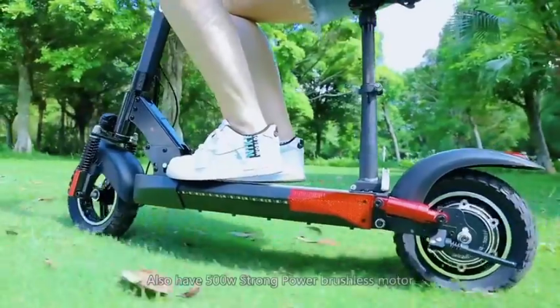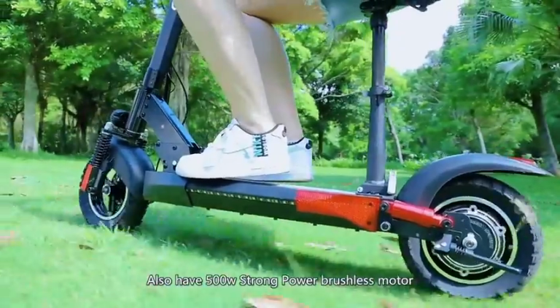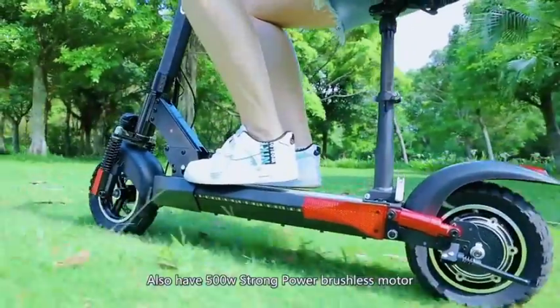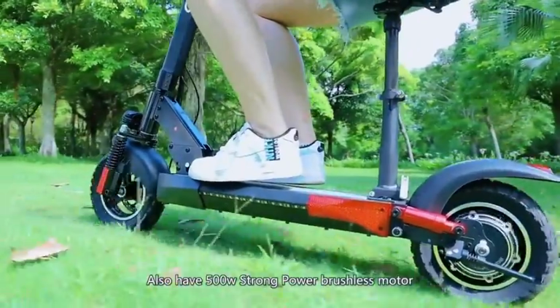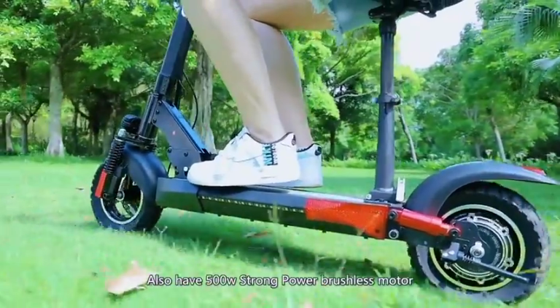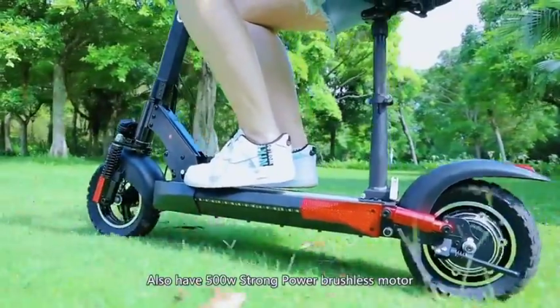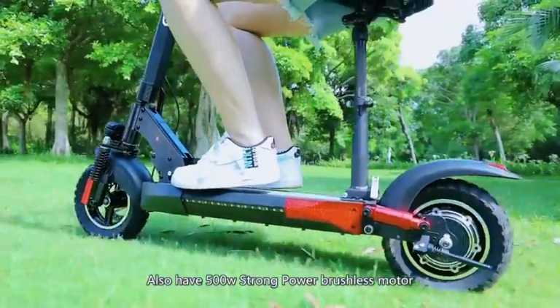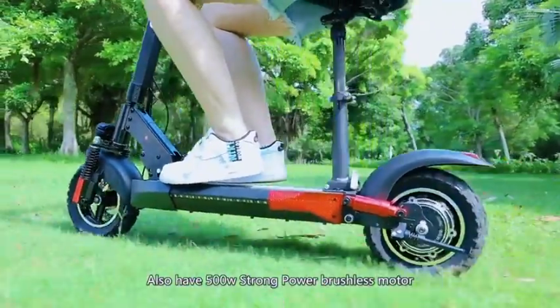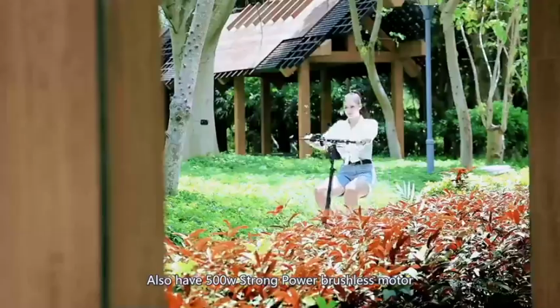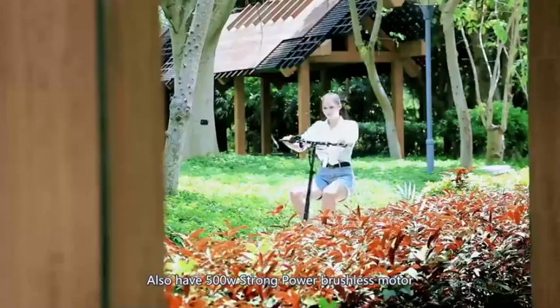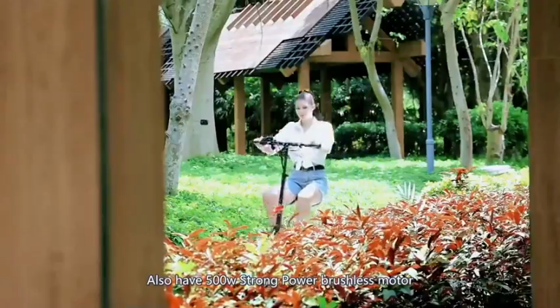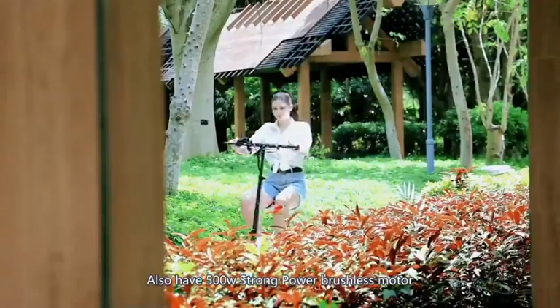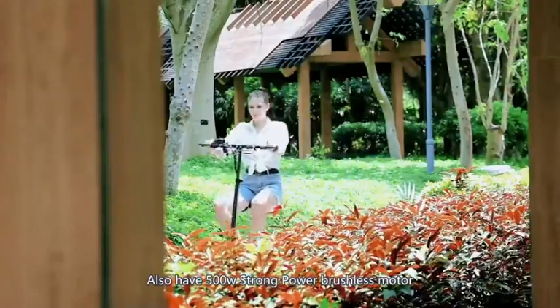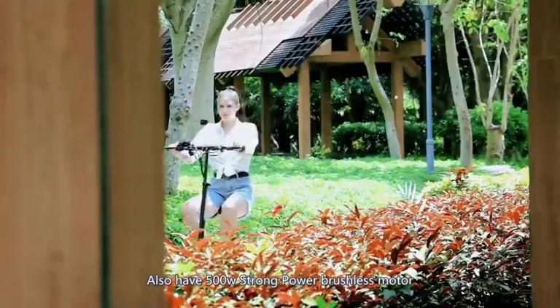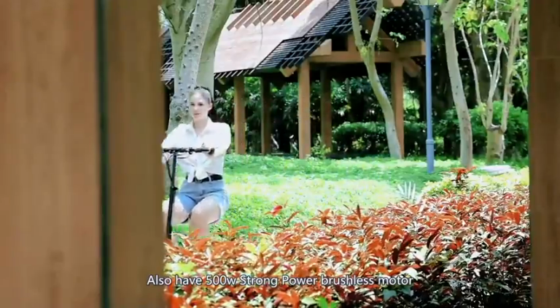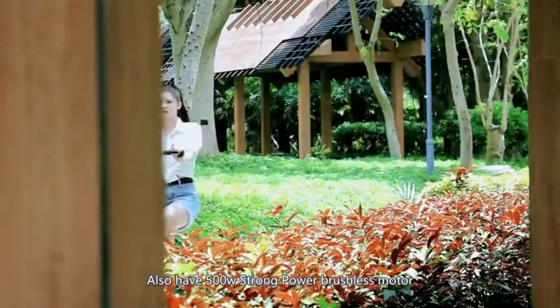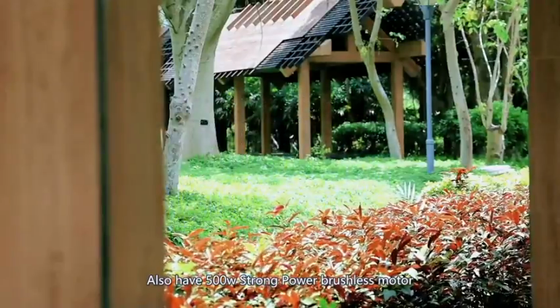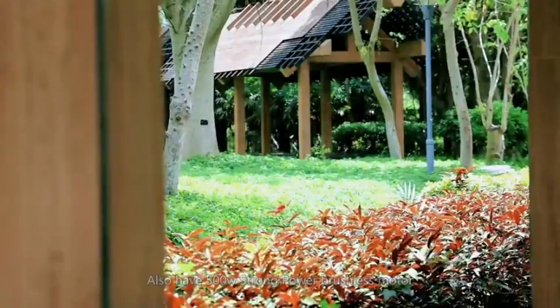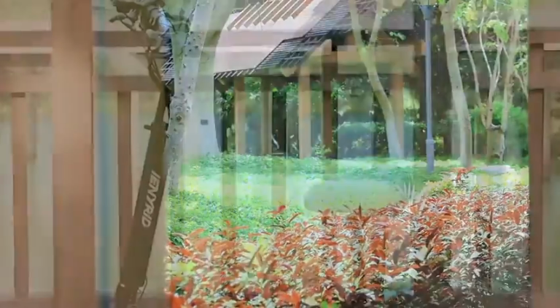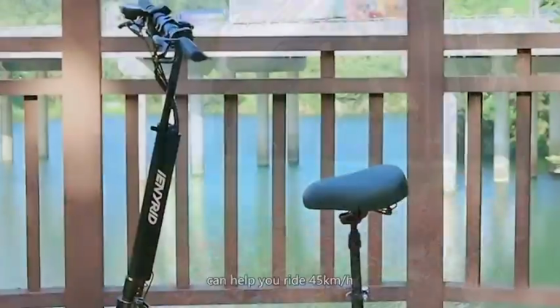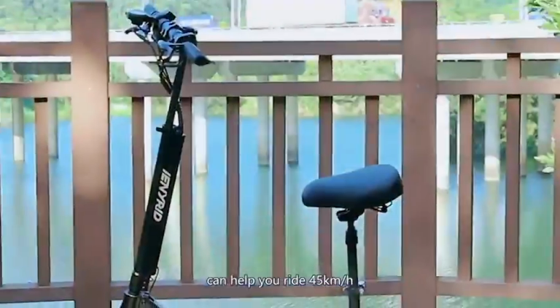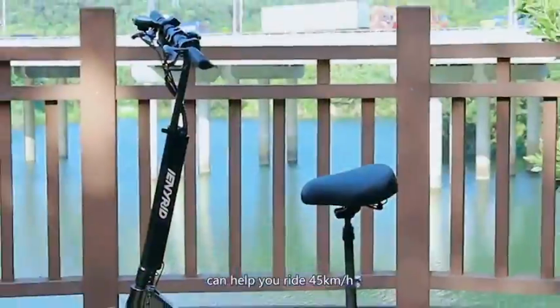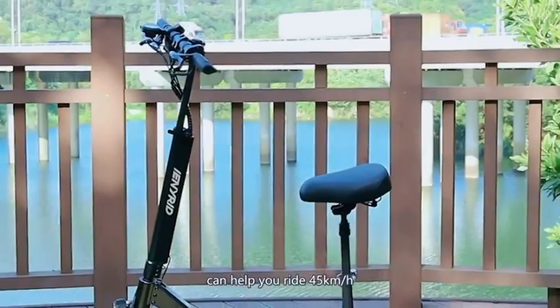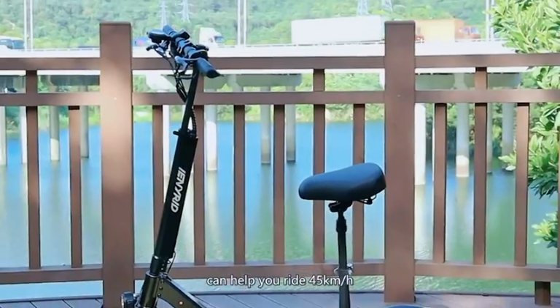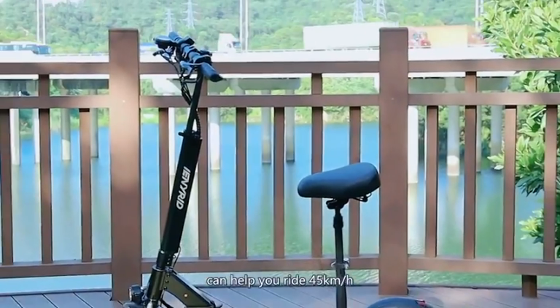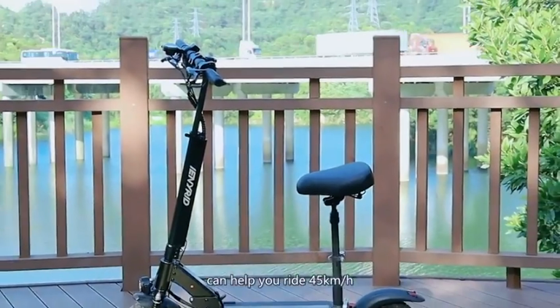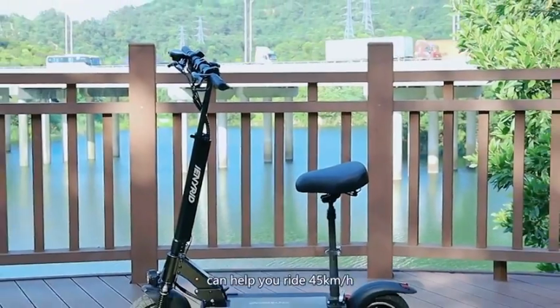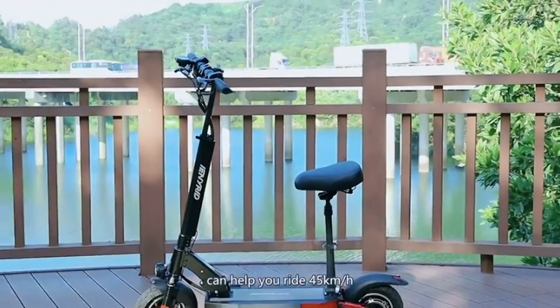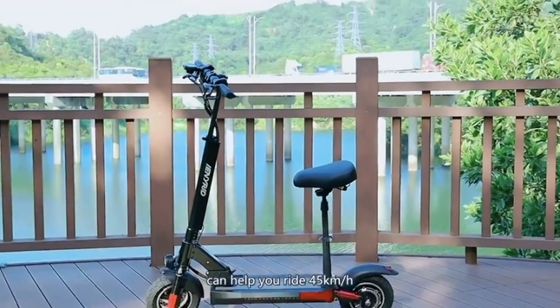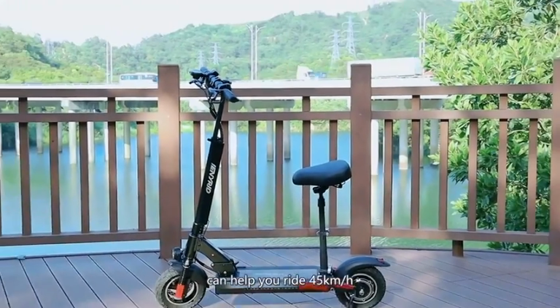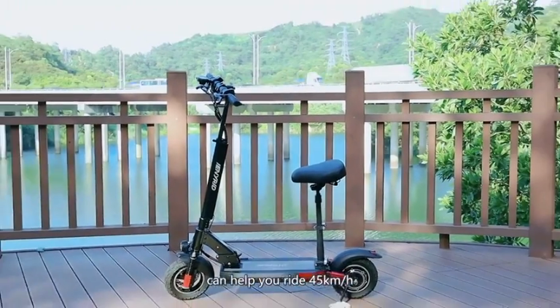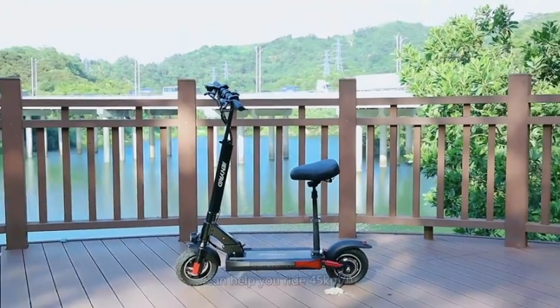A 500W strong power brushless motor can help you ride at 45km/h.